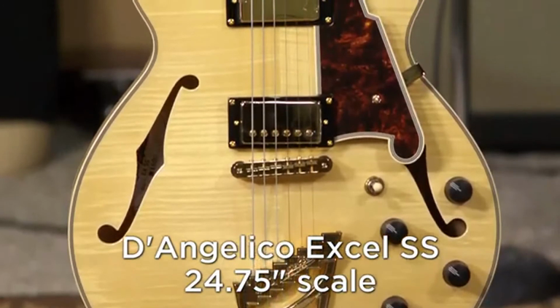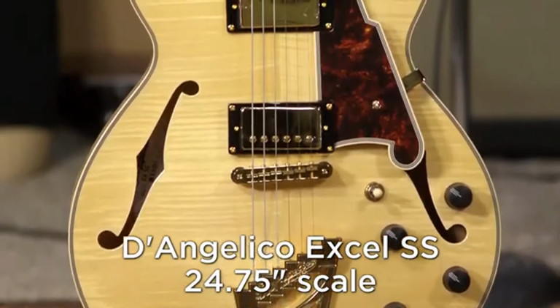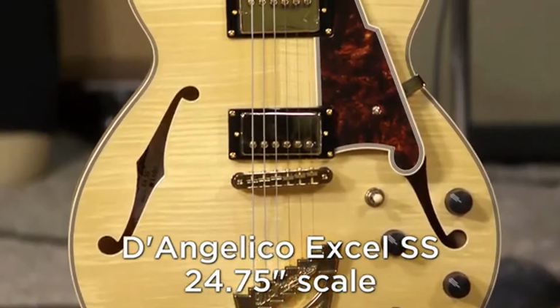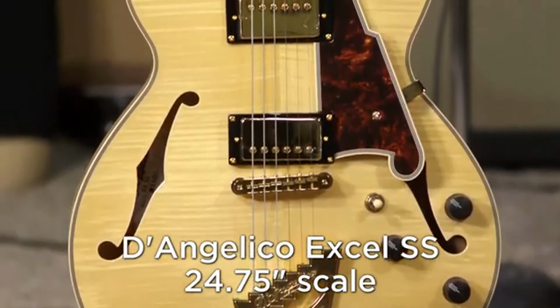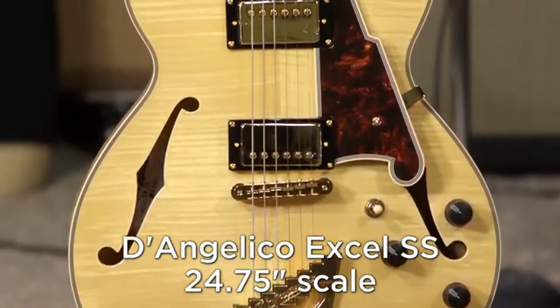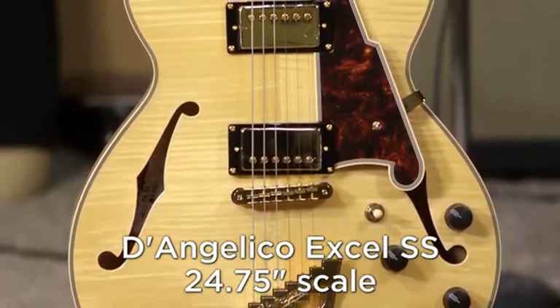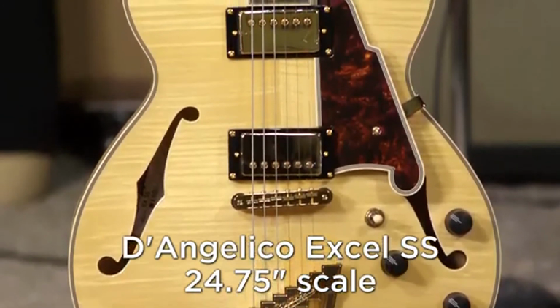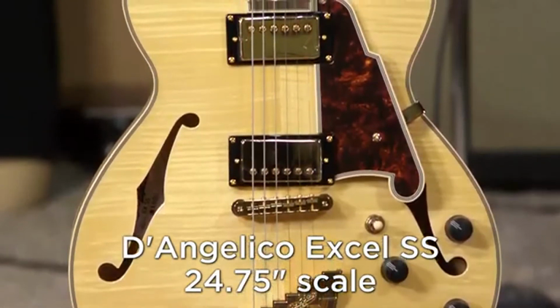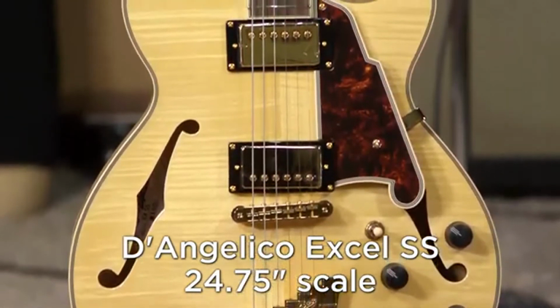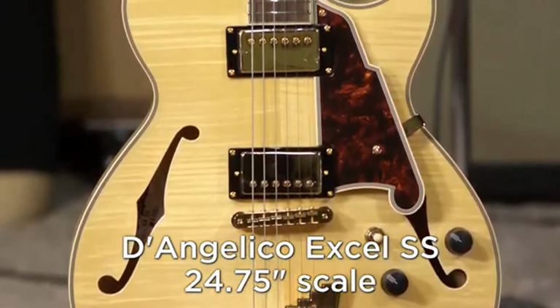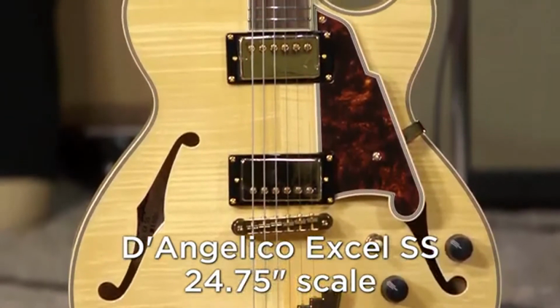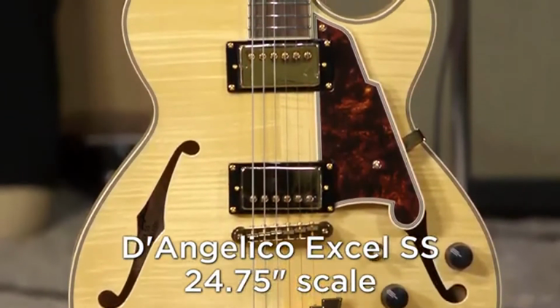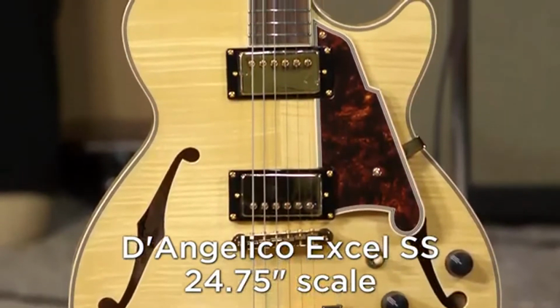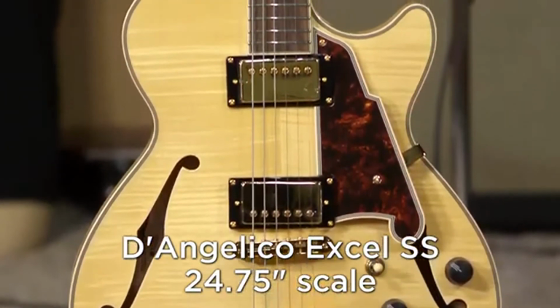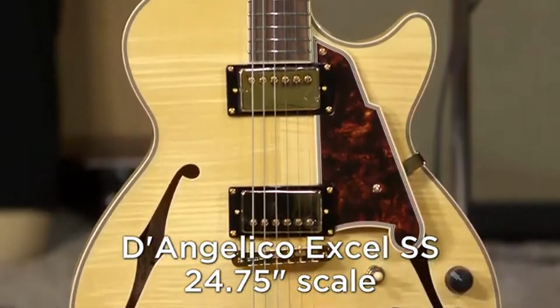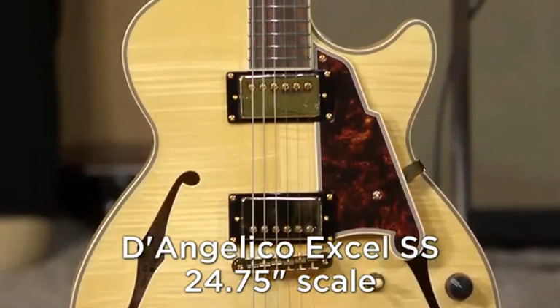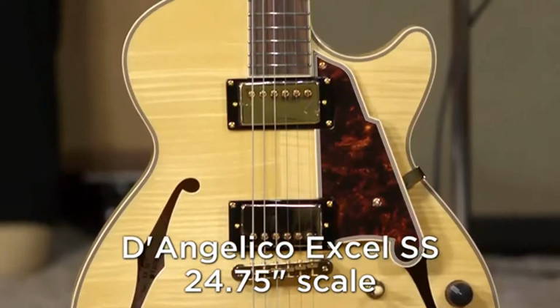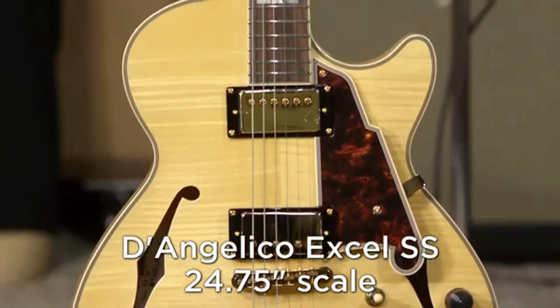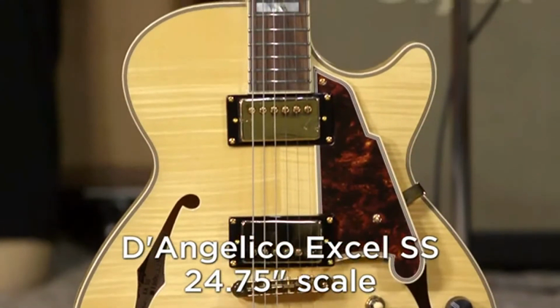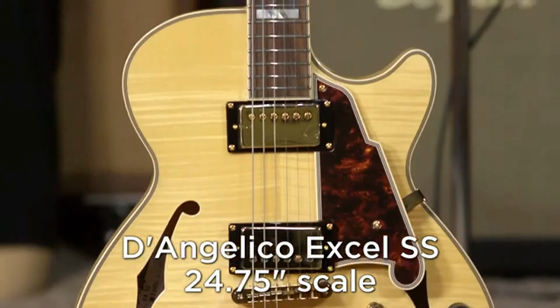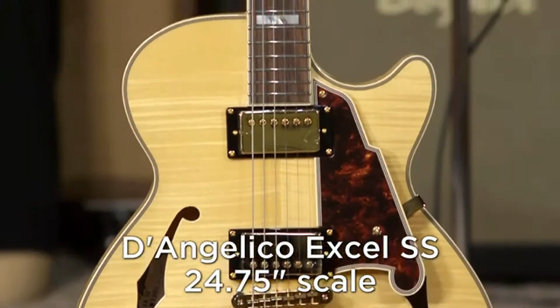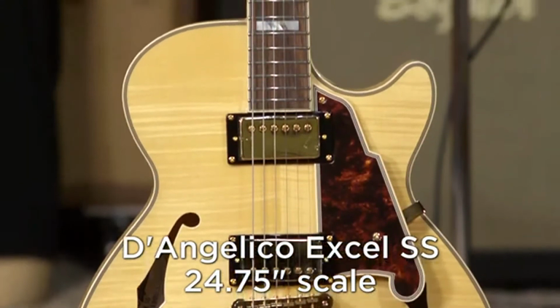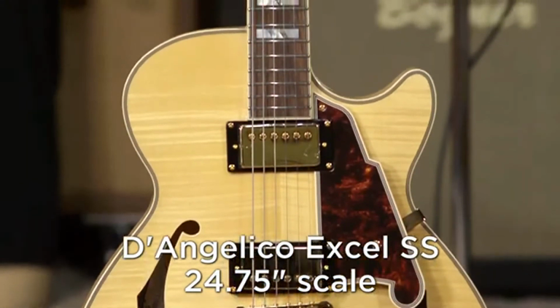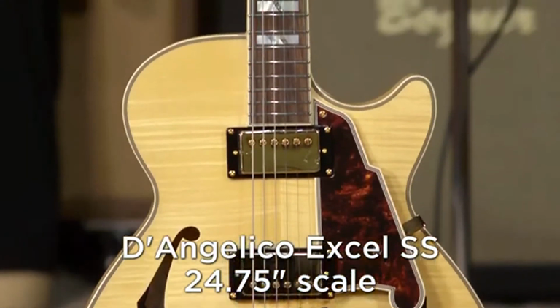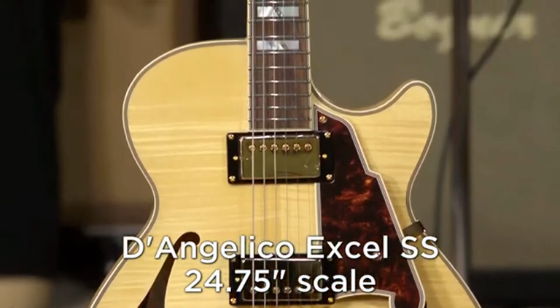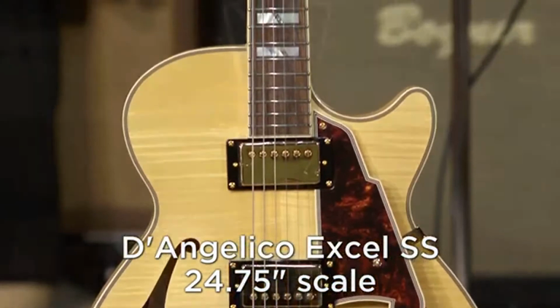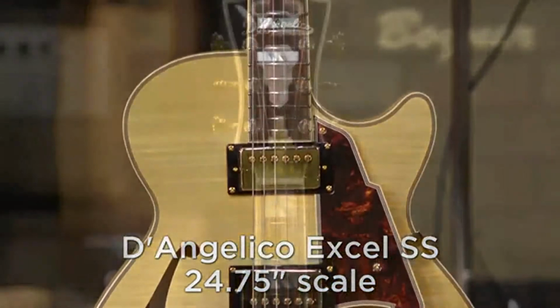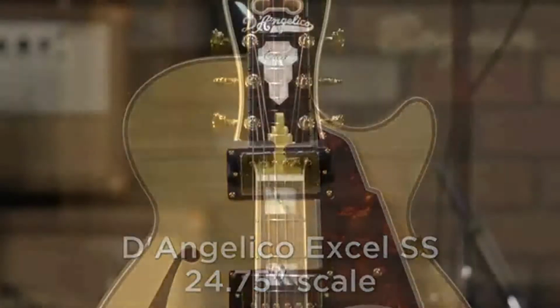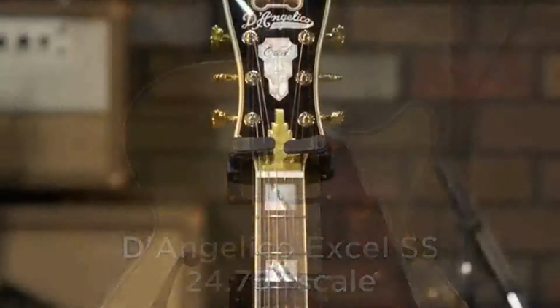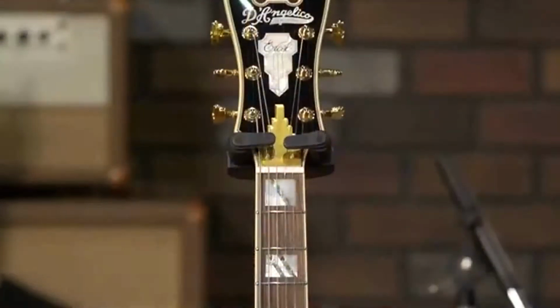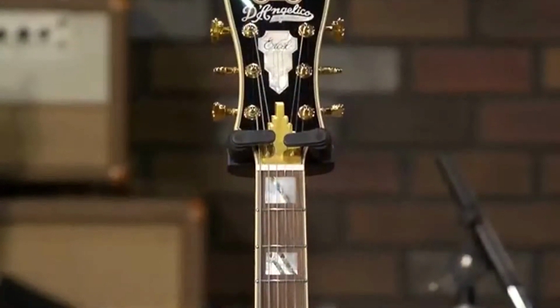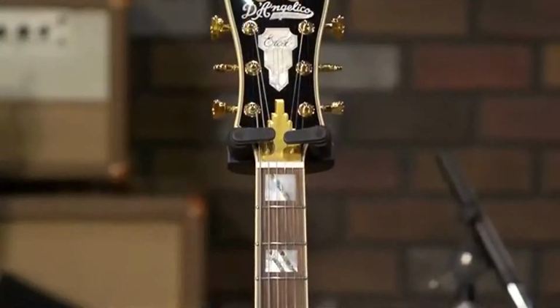This semi-hollow body guitar is really — it plays itself. These guitars have excellent, excellent playability.